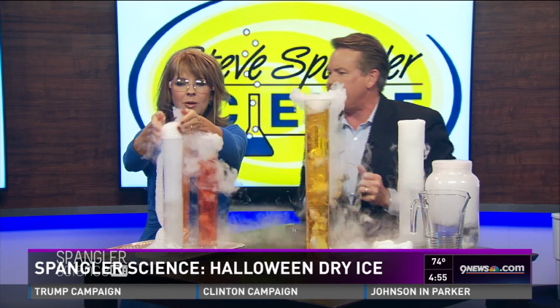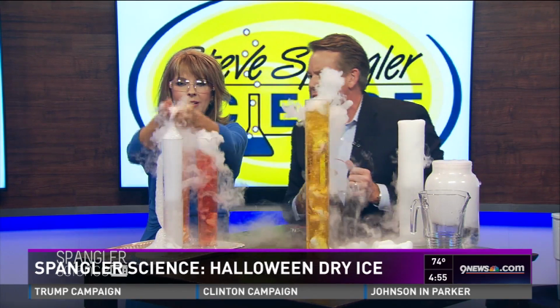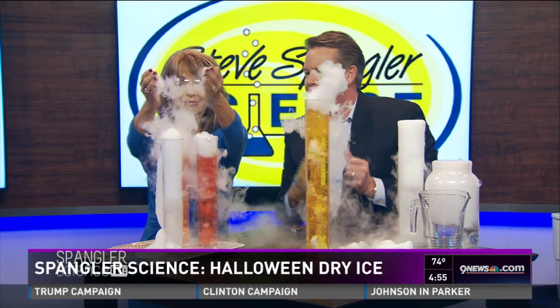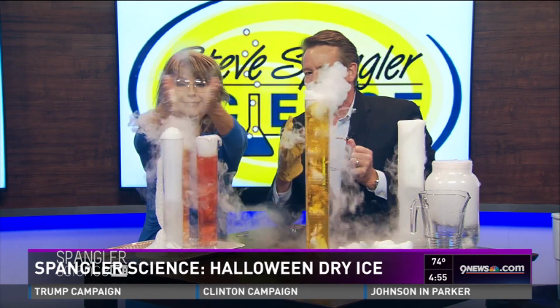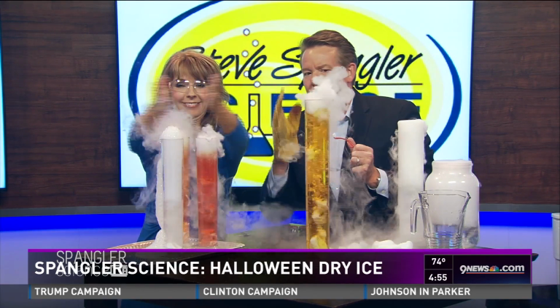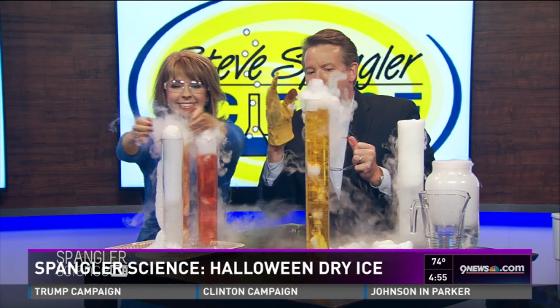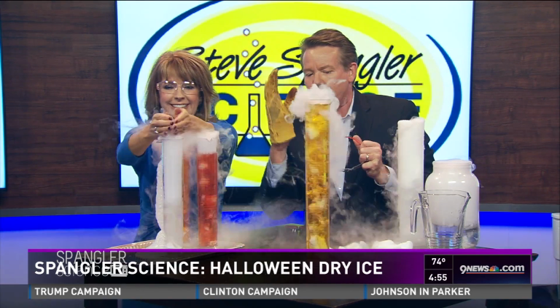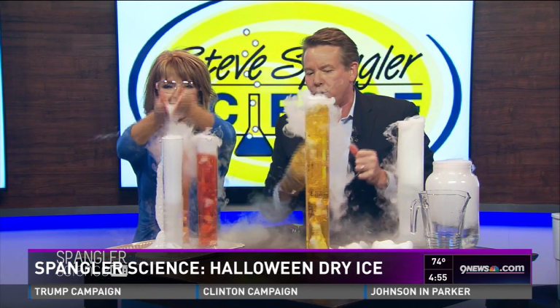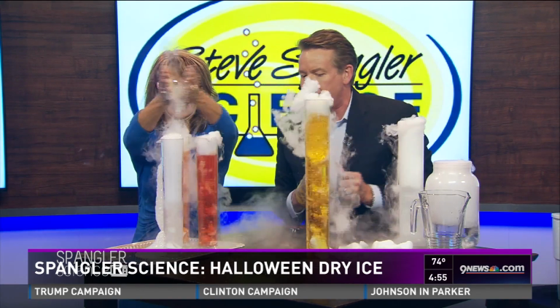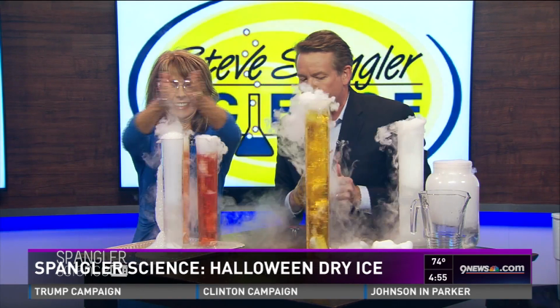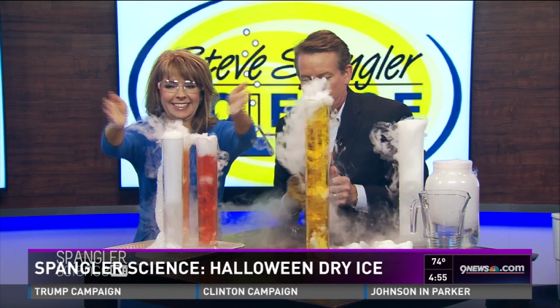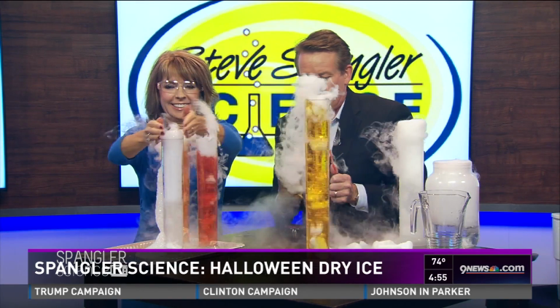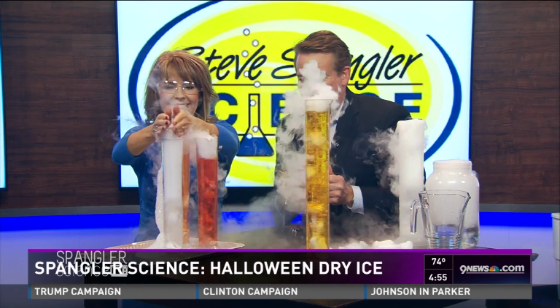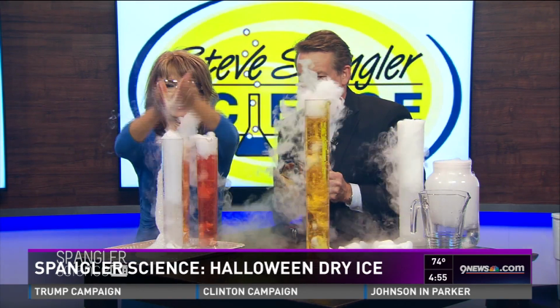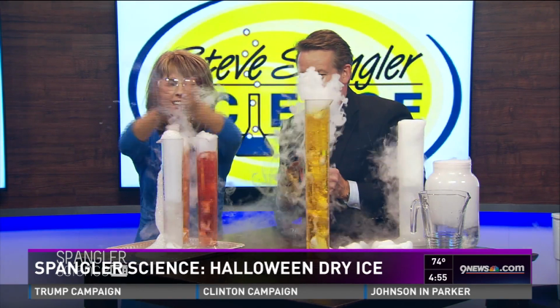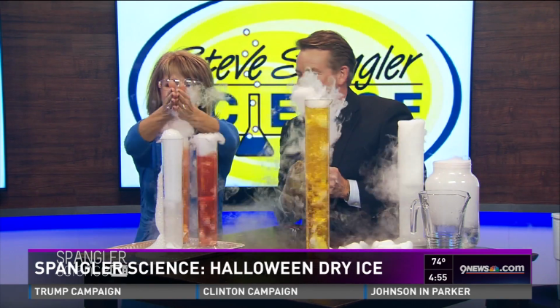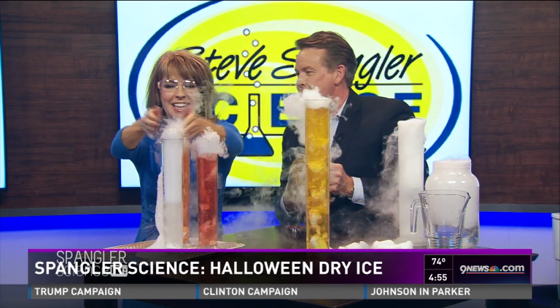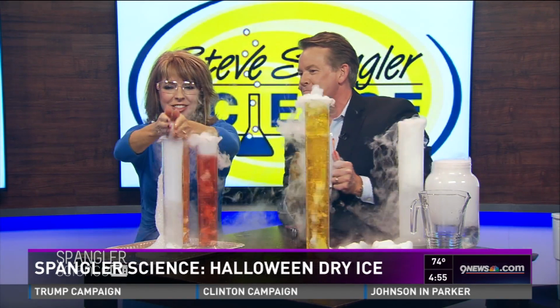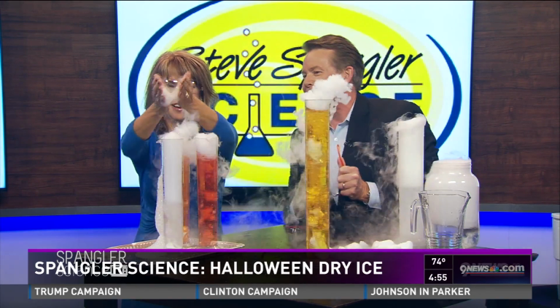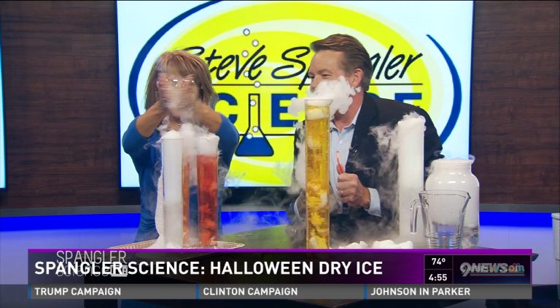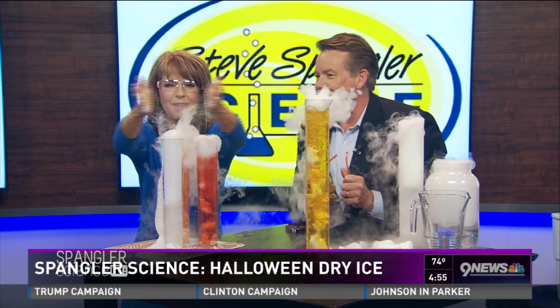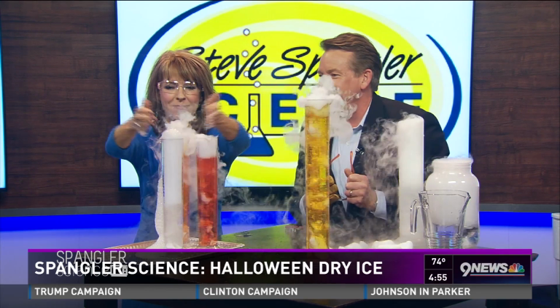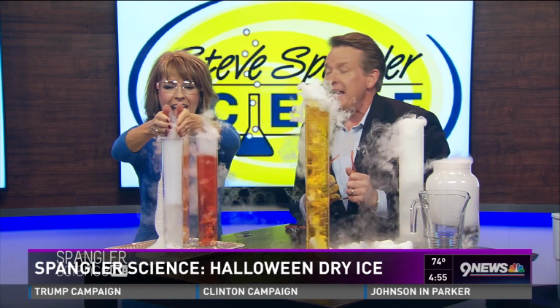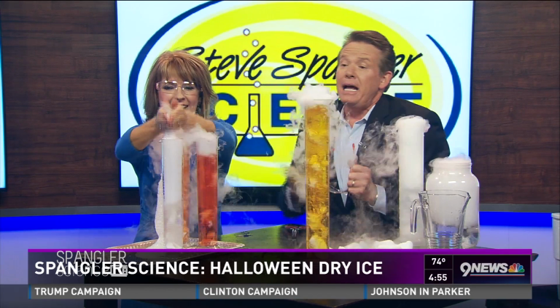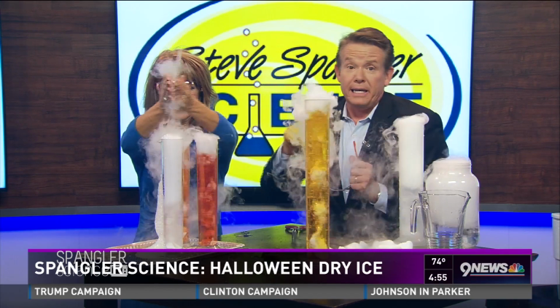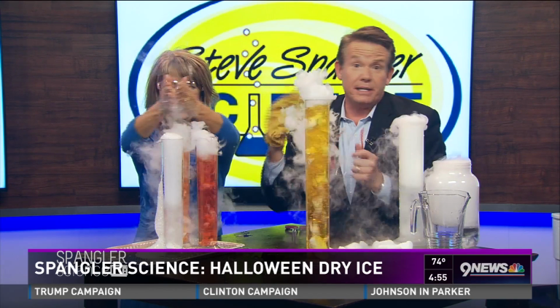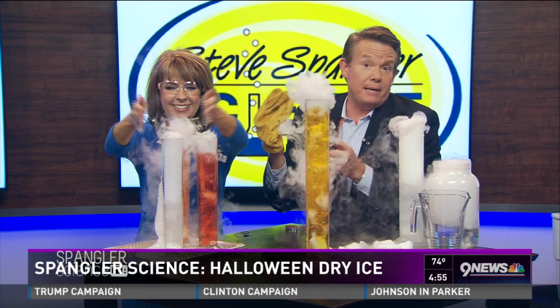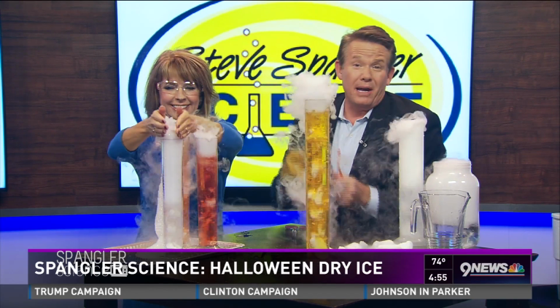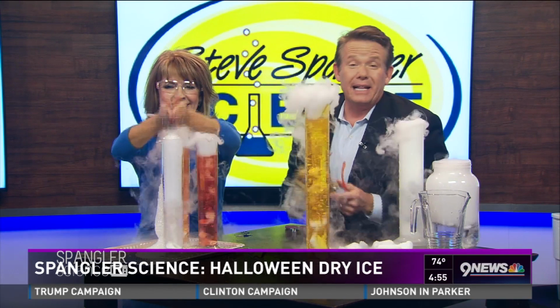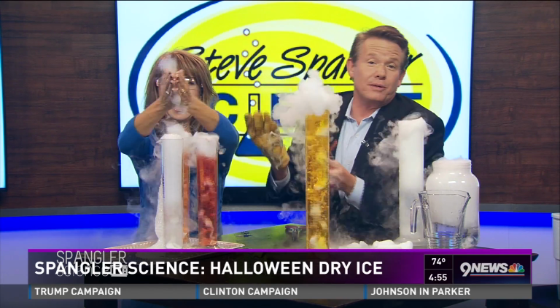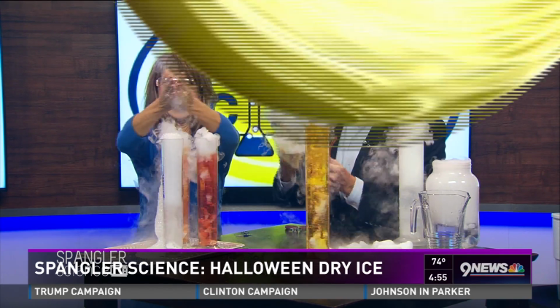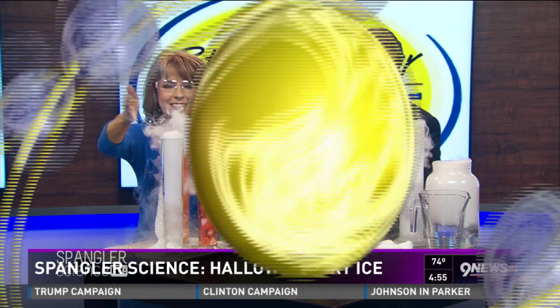HalloweenScience.com — everything is there. Make it safe, make it fun, and you're going to create an unforgettable learning experience. Kim's going to keep playing — that's what she does.